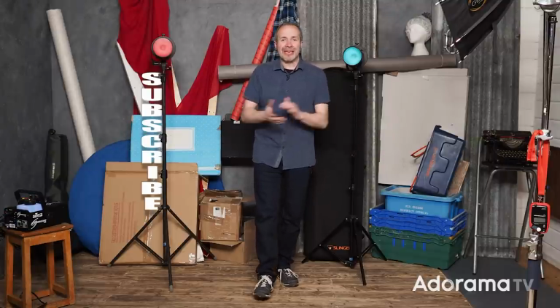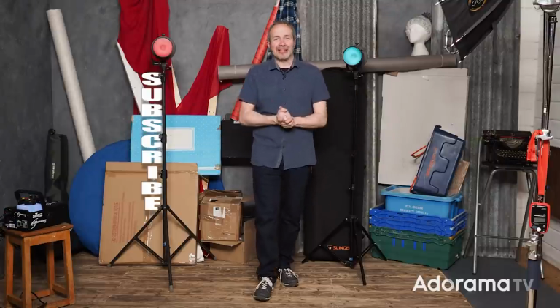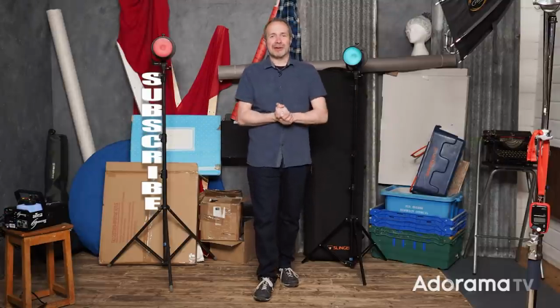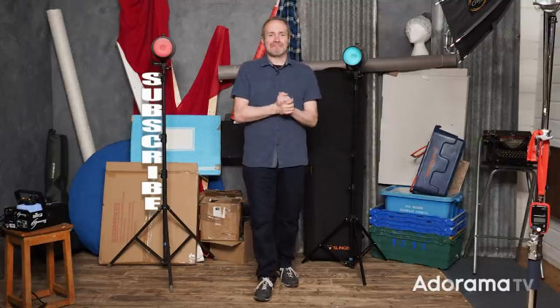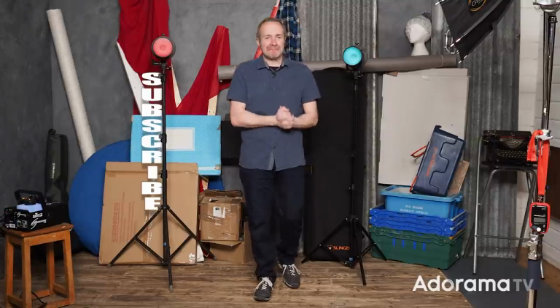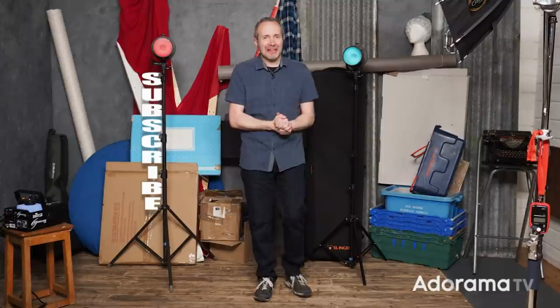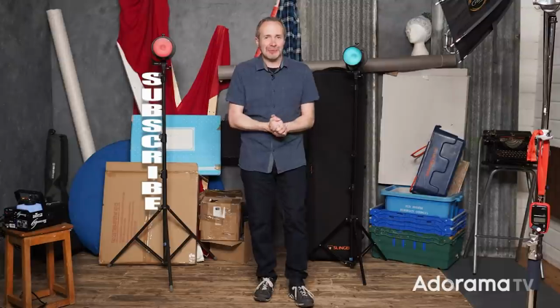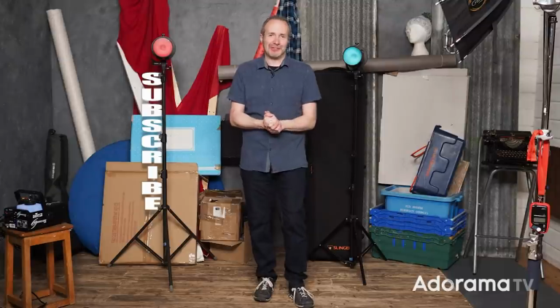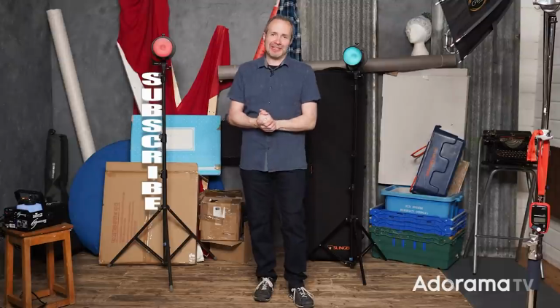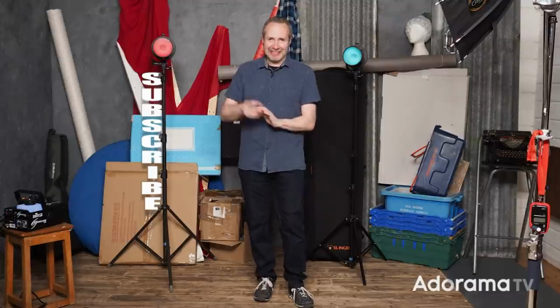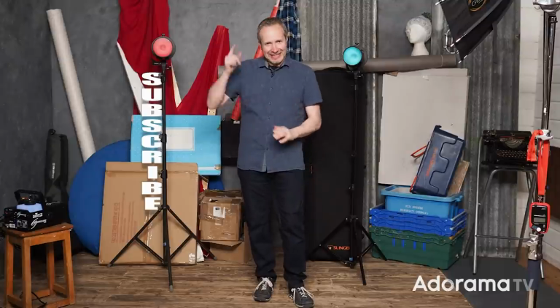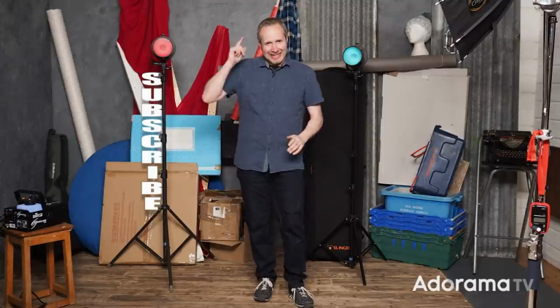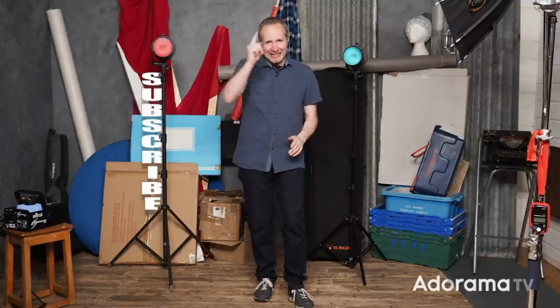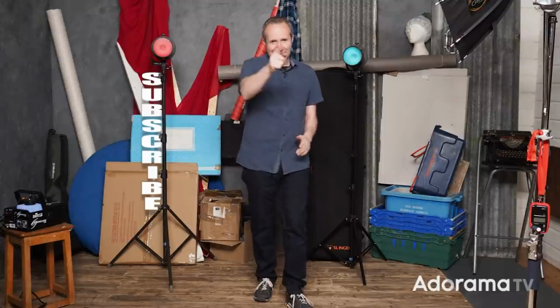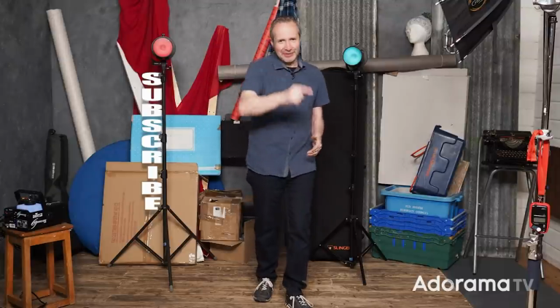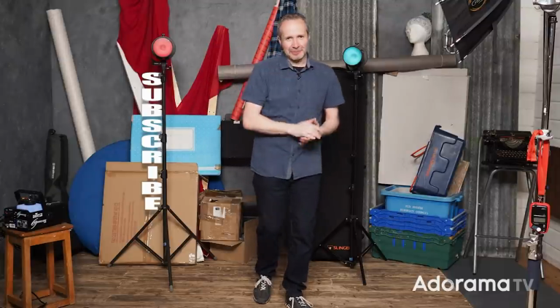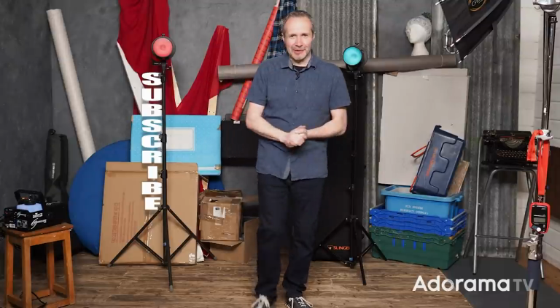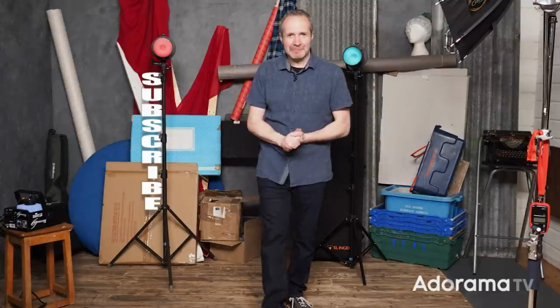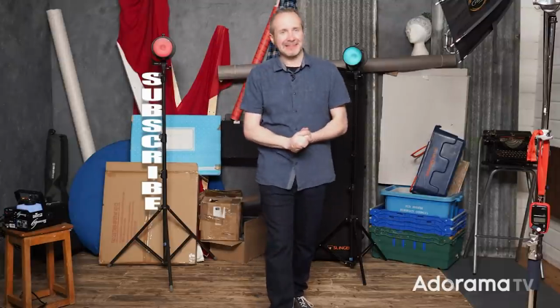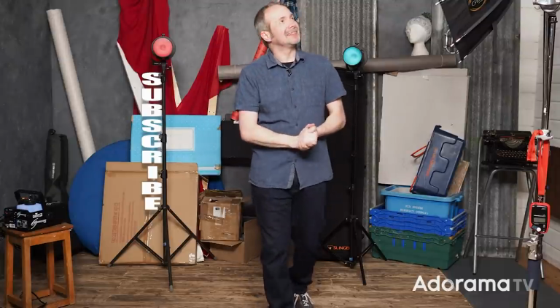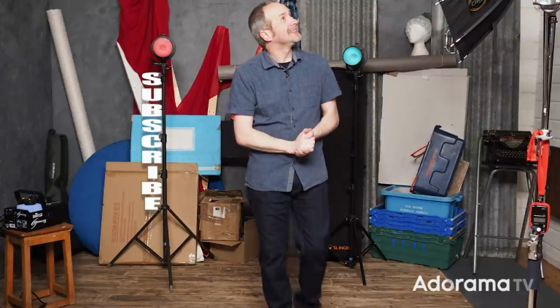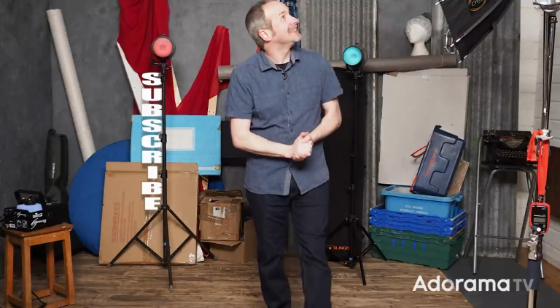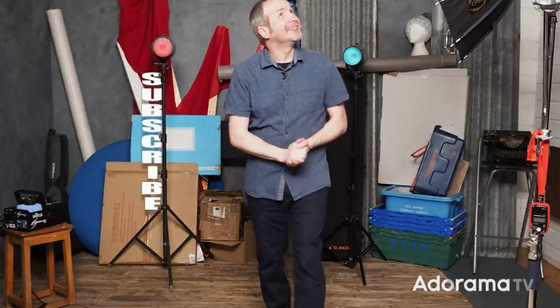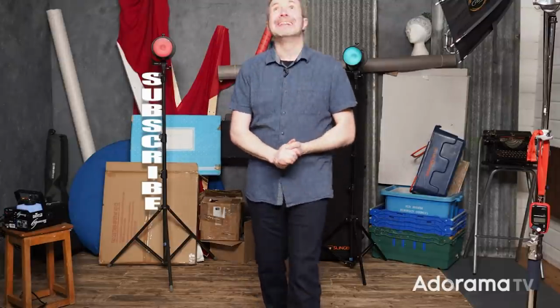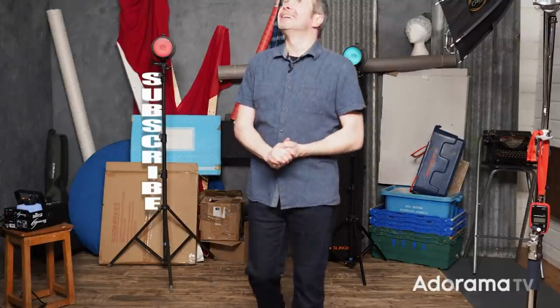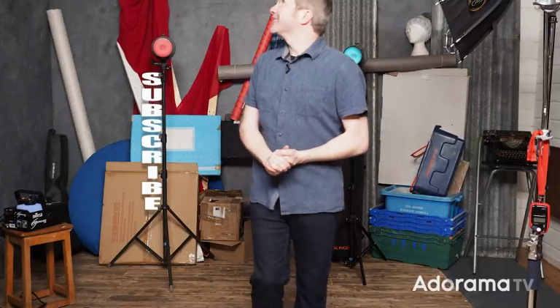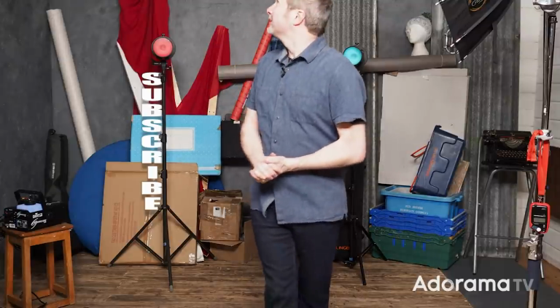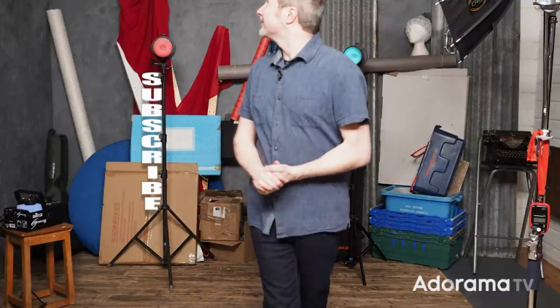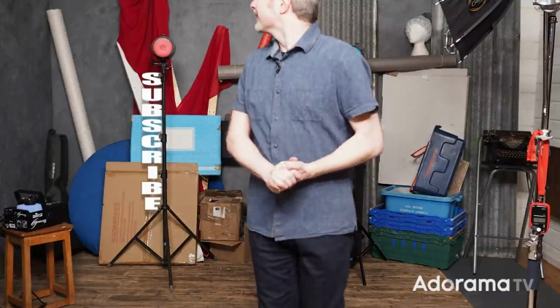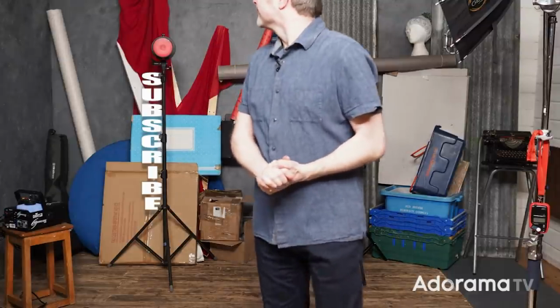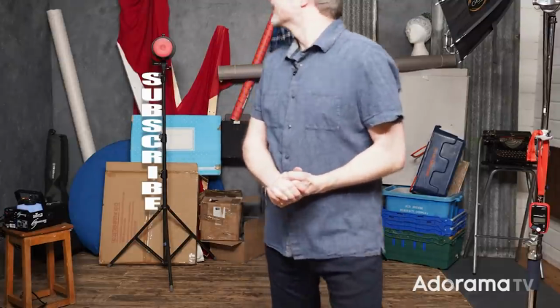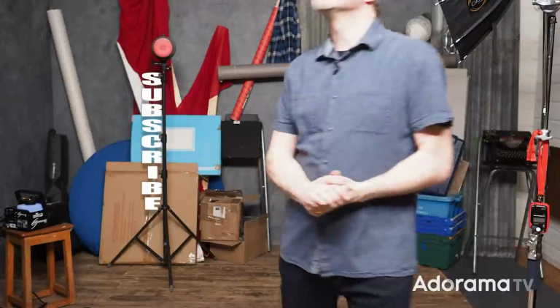I'm Gavin Hoey, thanks for watching. Click on the subscribe button. I'm going to miss this place though. Bye.